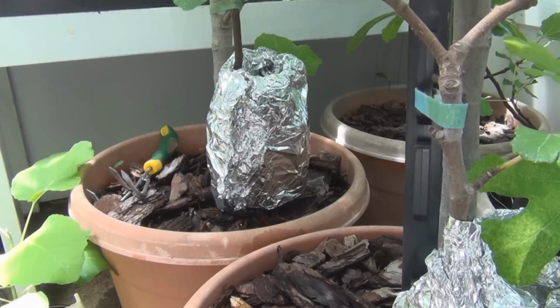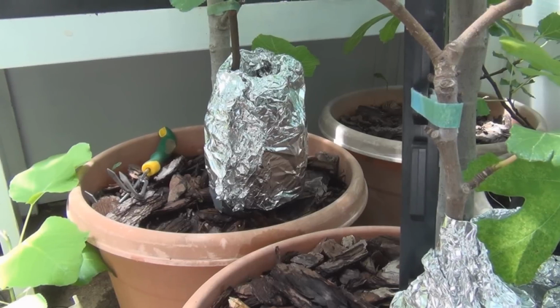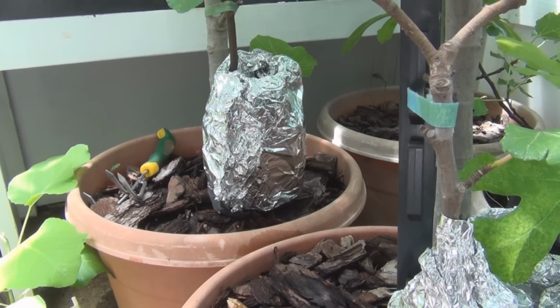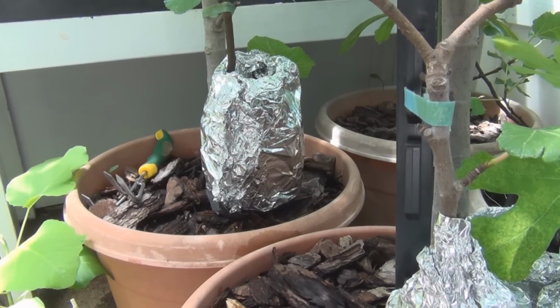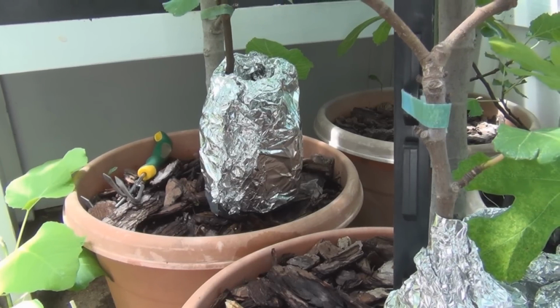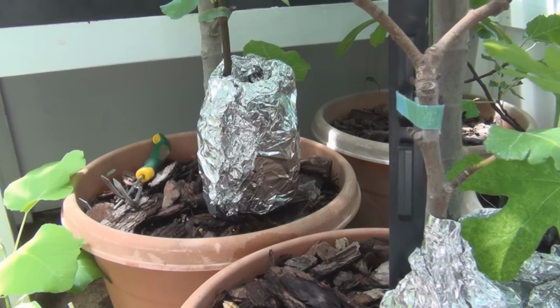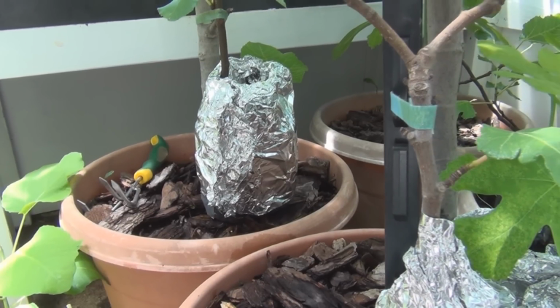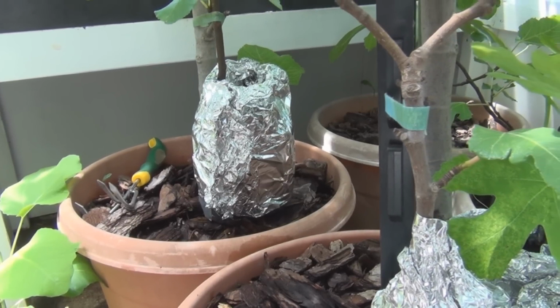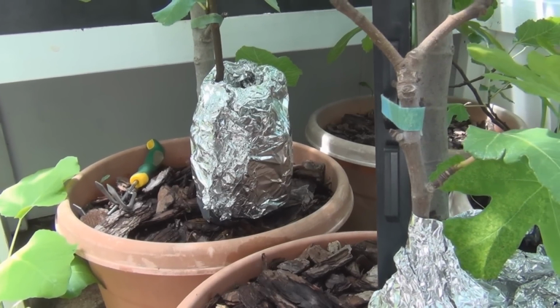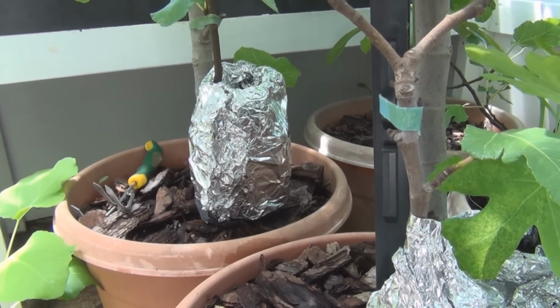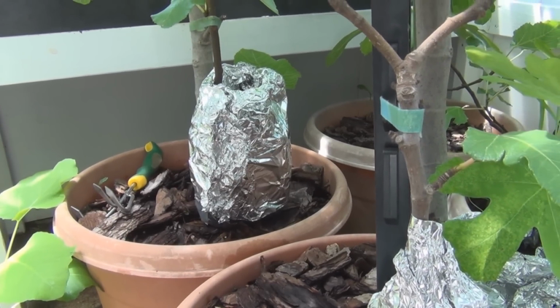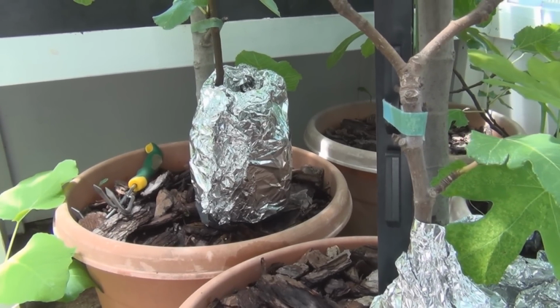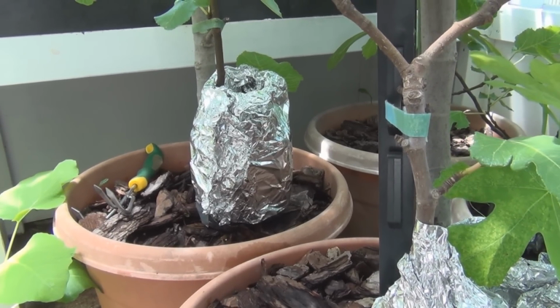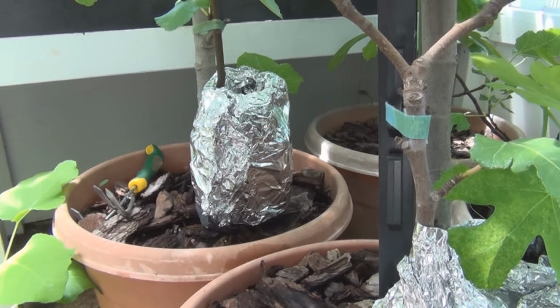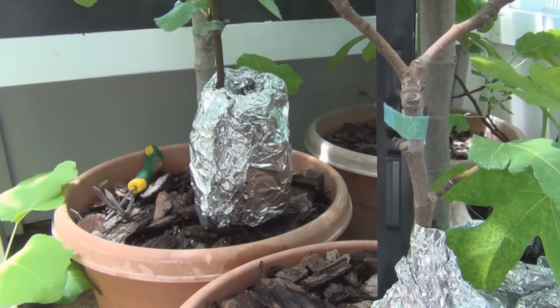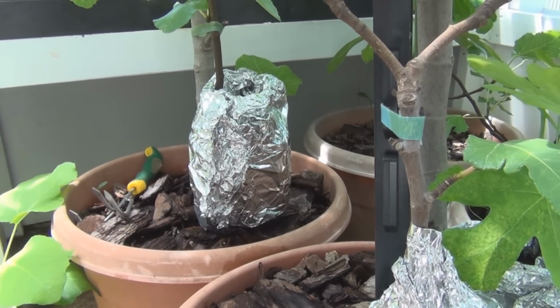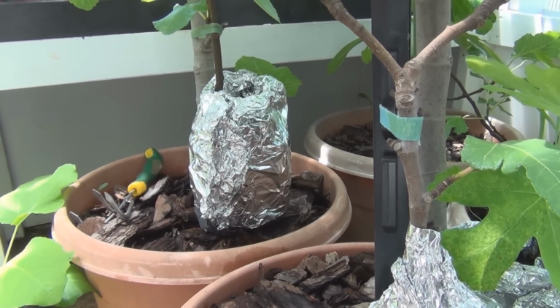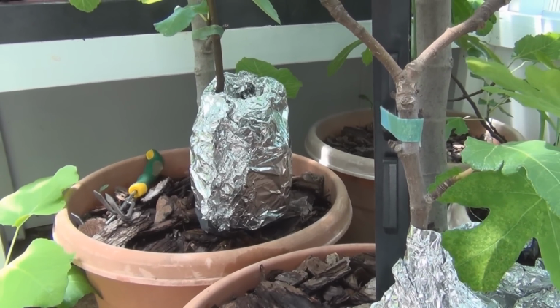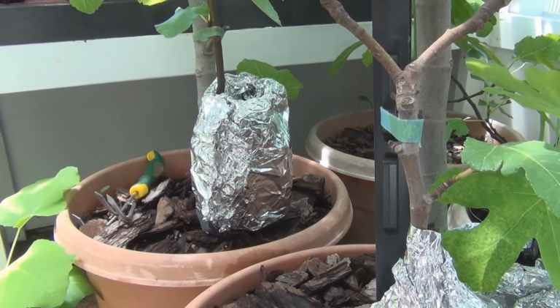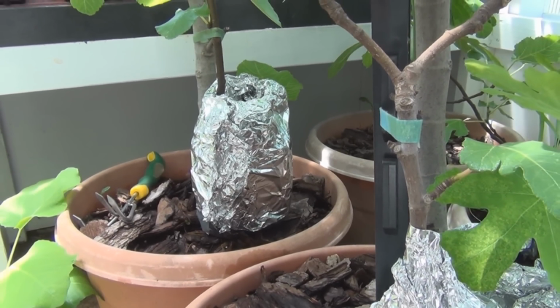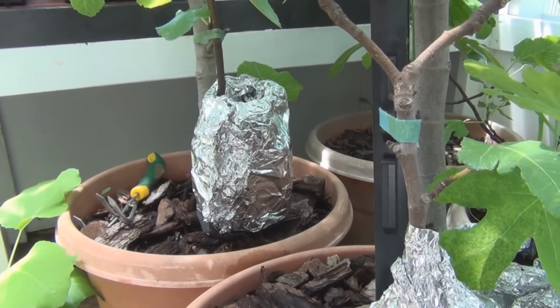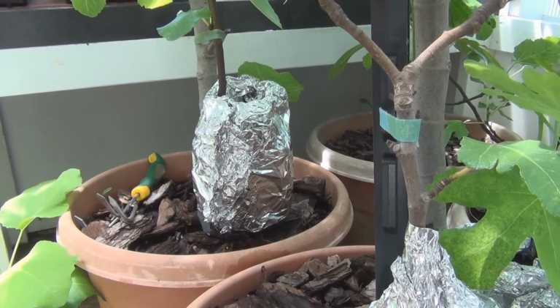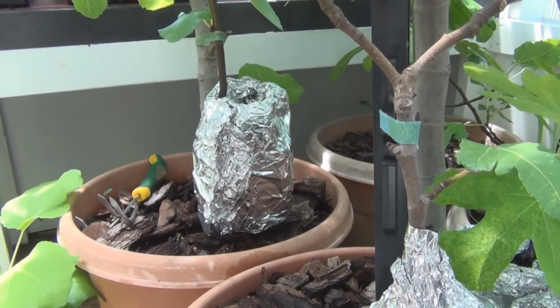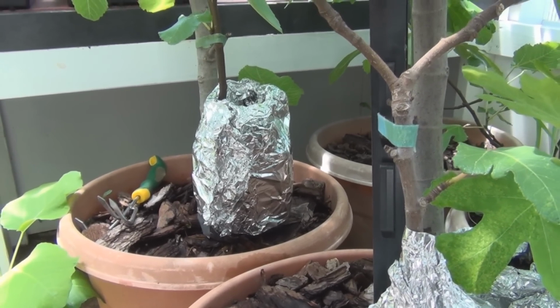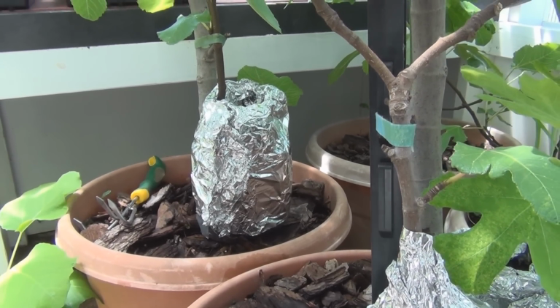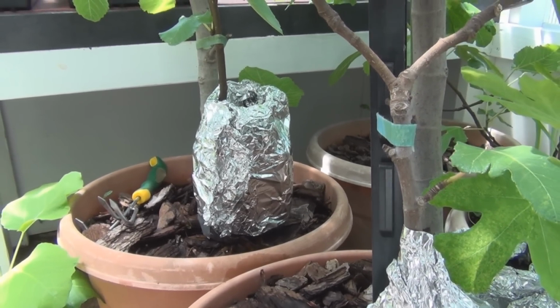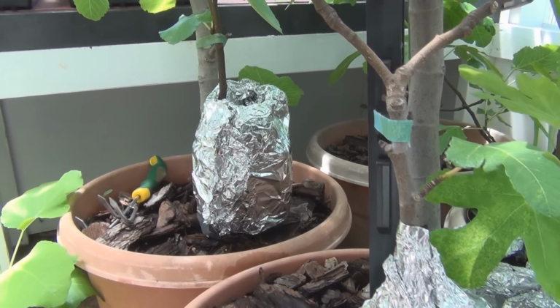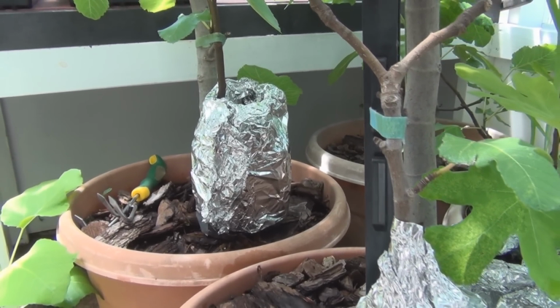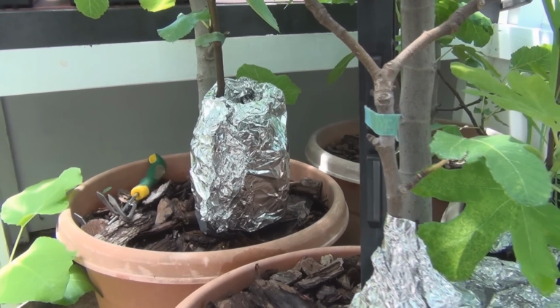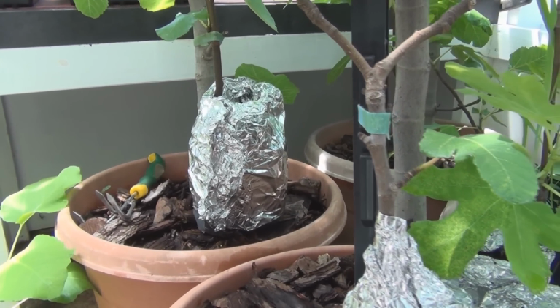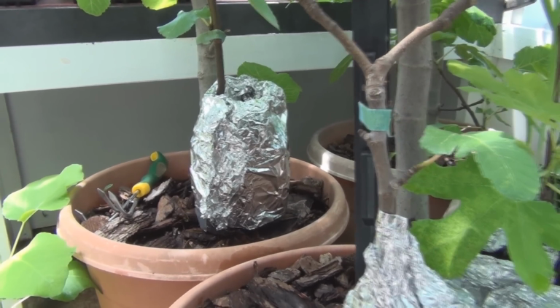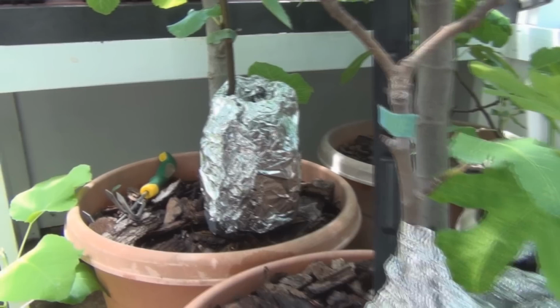Hey everyone, welcome to my channel. I thought we'd take a look at the air layers I started on May 24th.